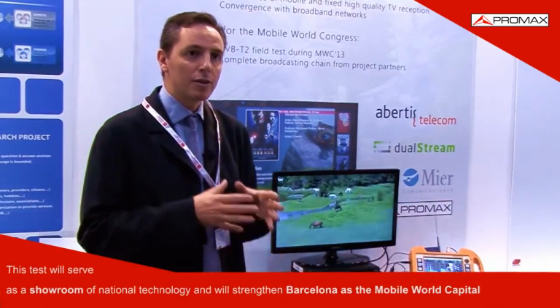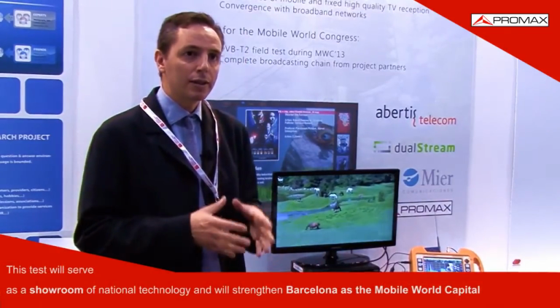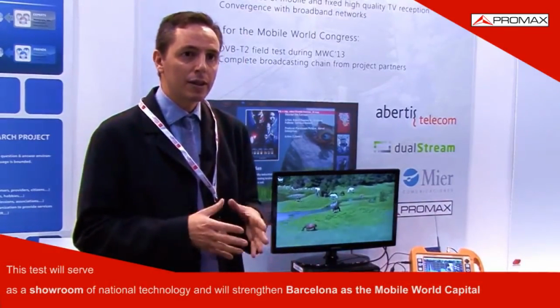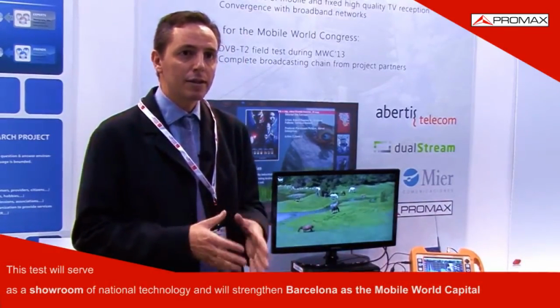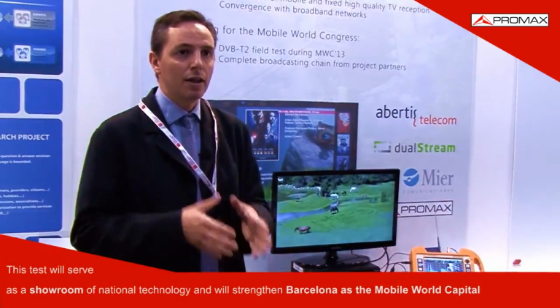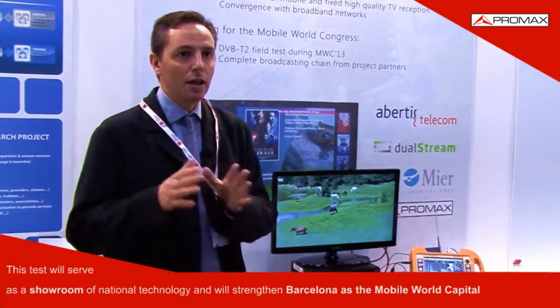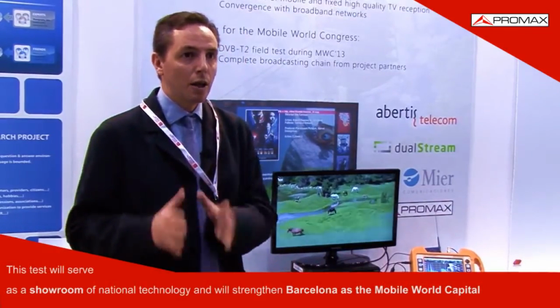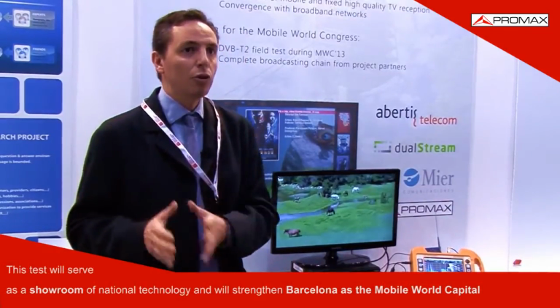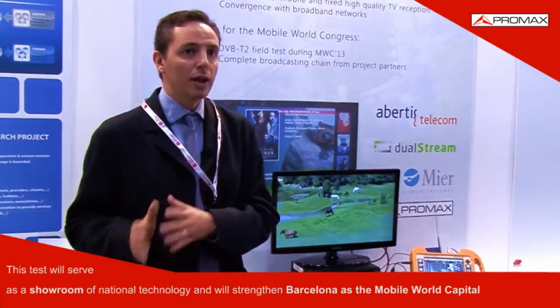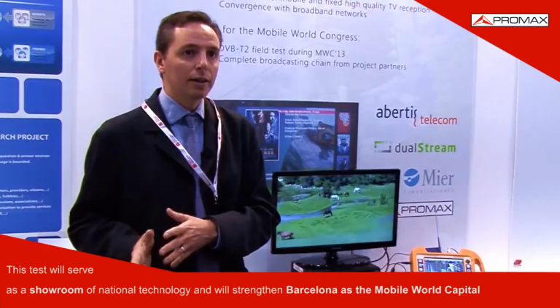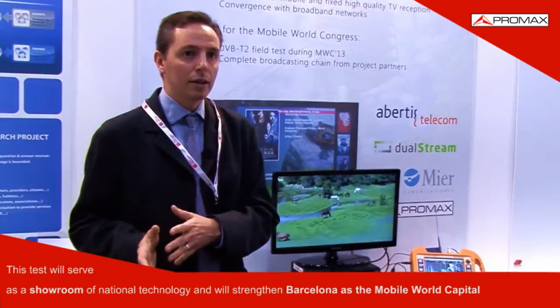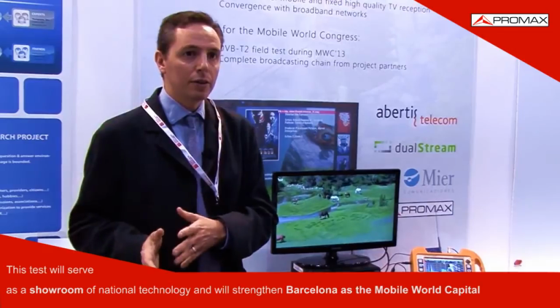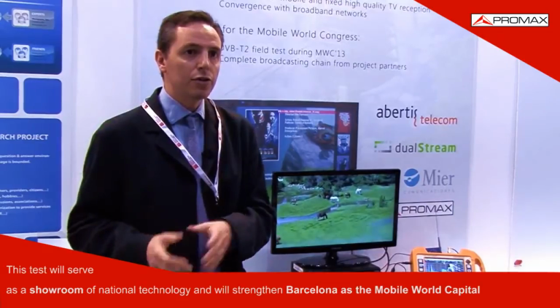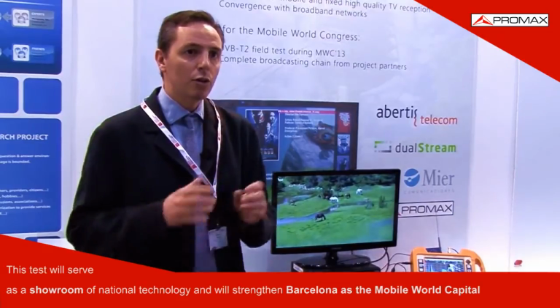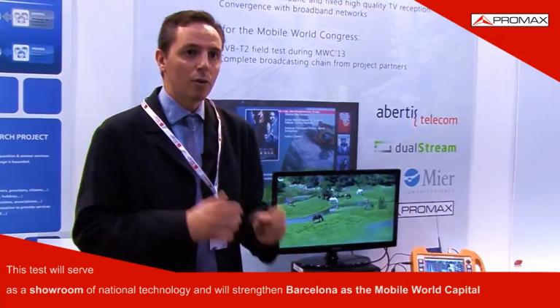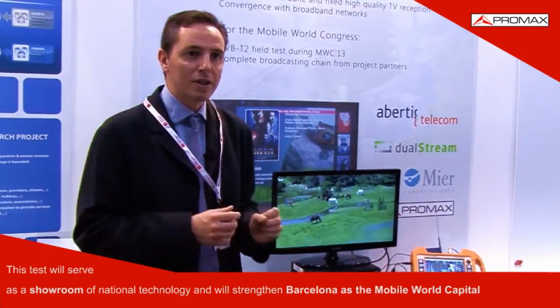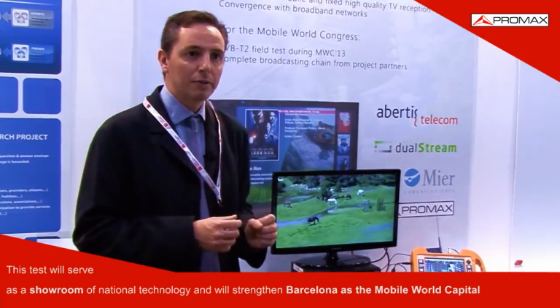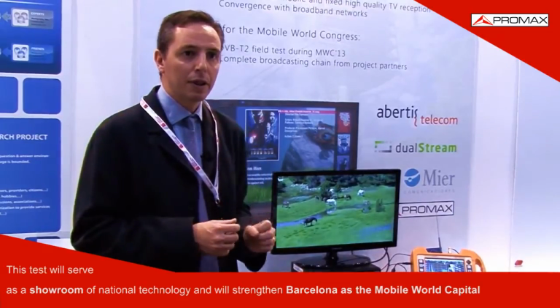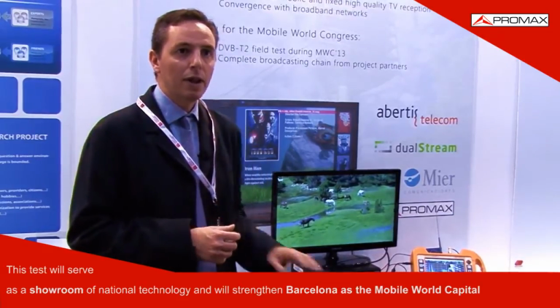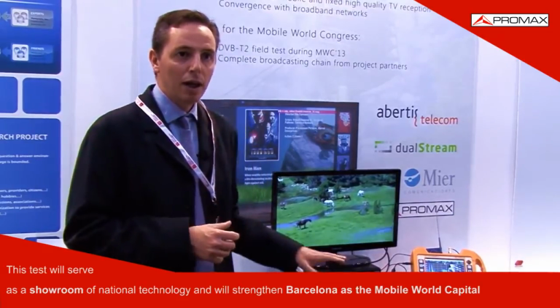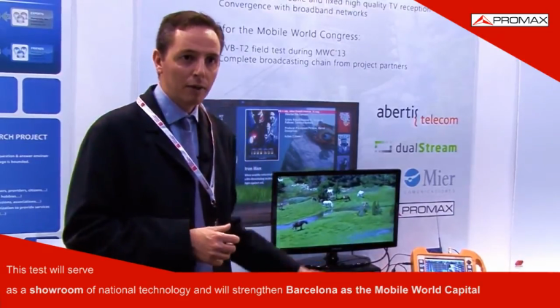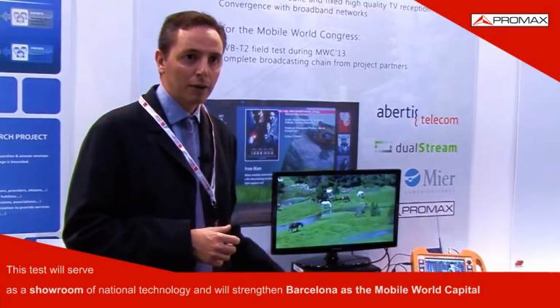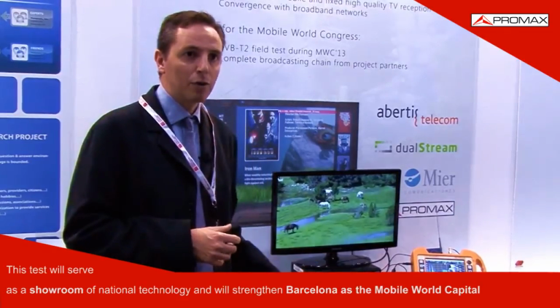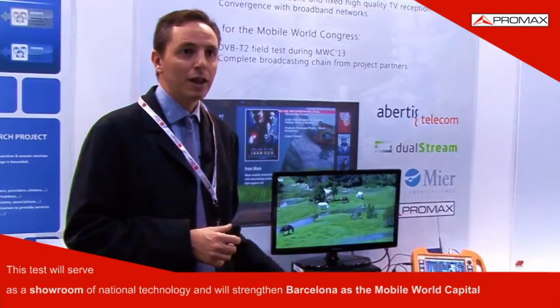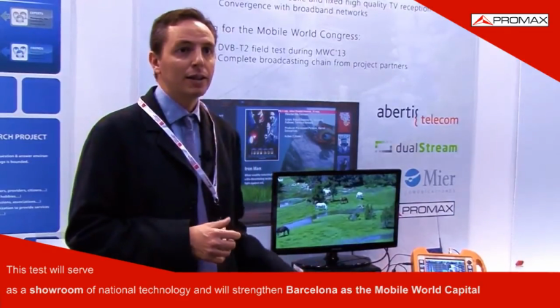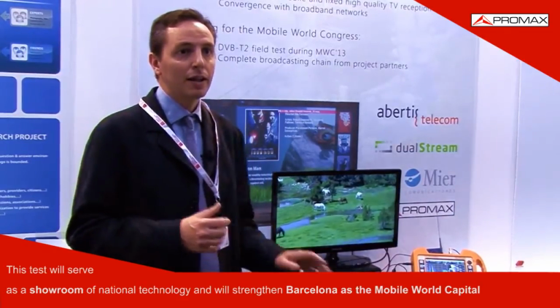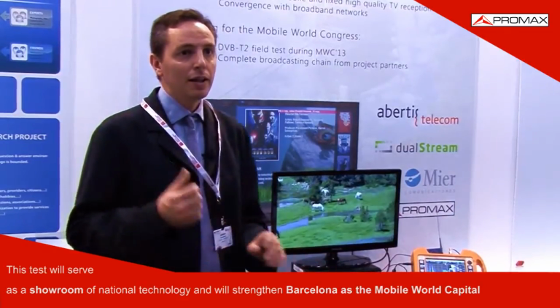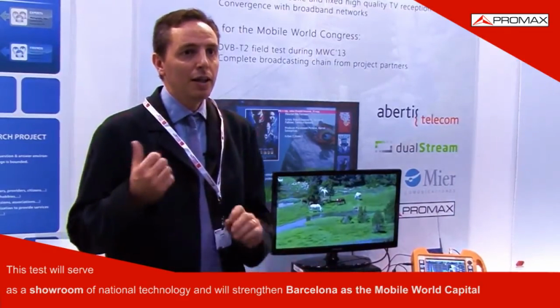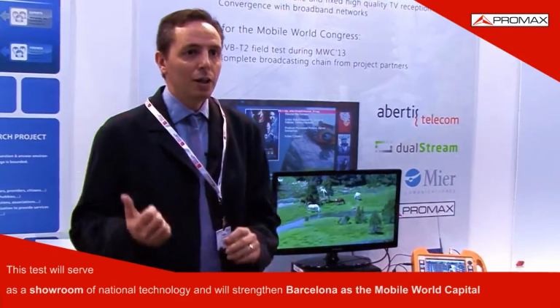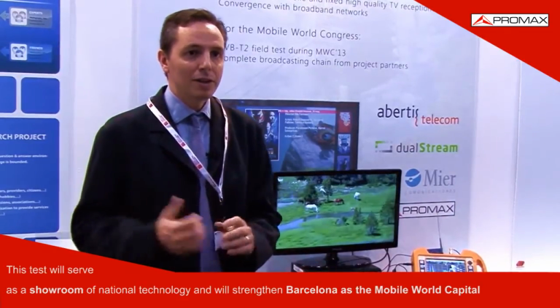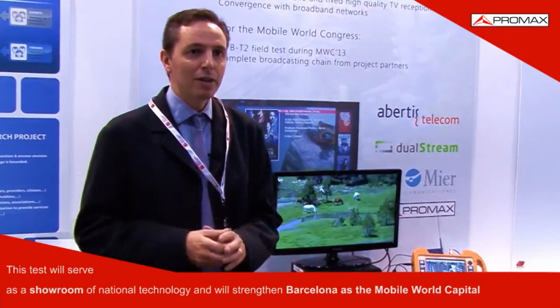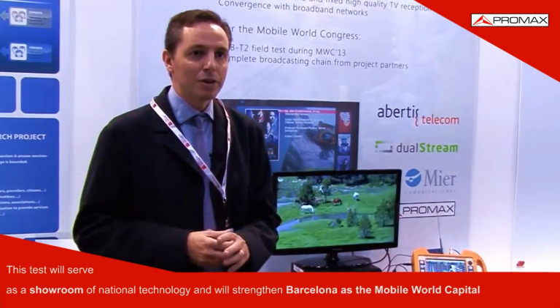It is the first ultra-high-definition DTT broadcast in Europe, and we have been doing it with our own technology, and we are showing it here at the Mobile World Congress.